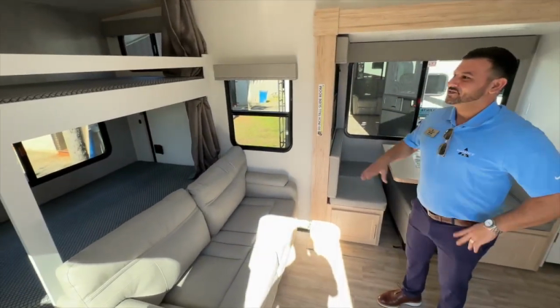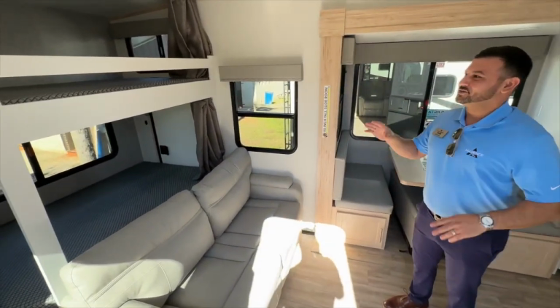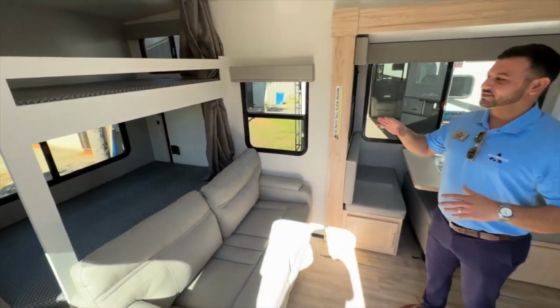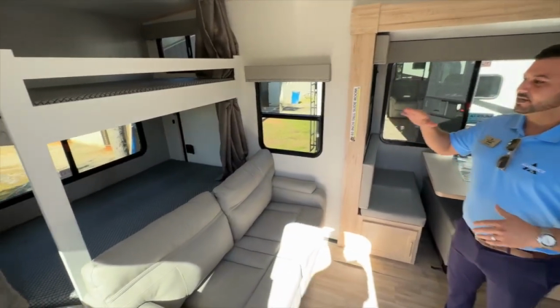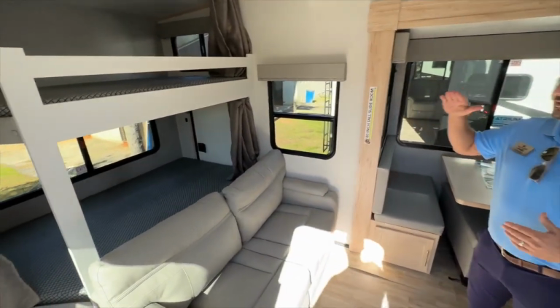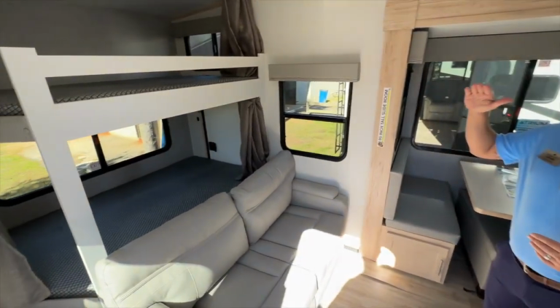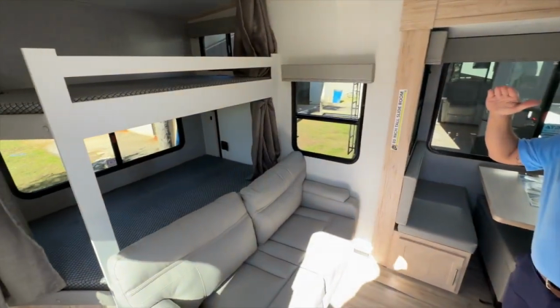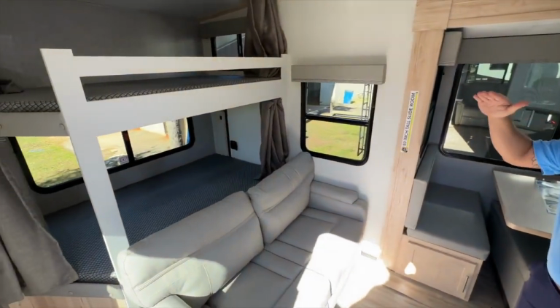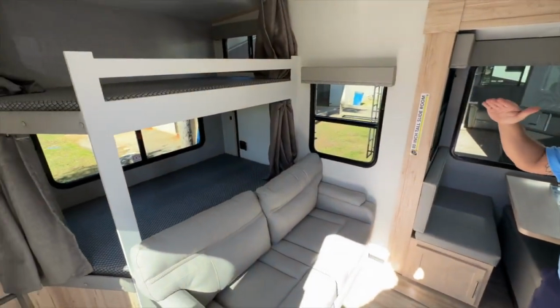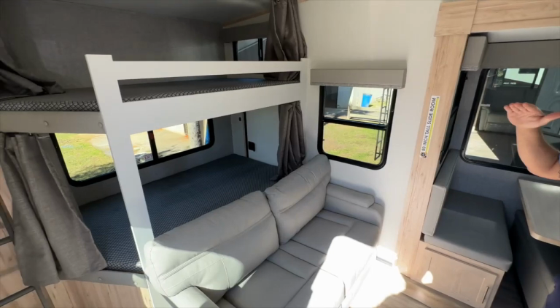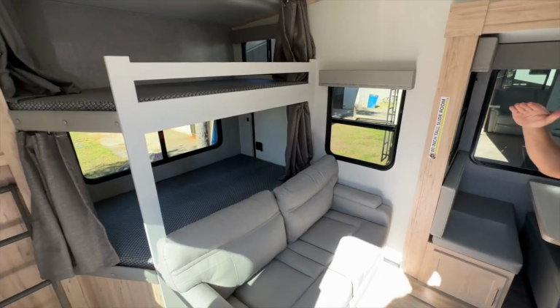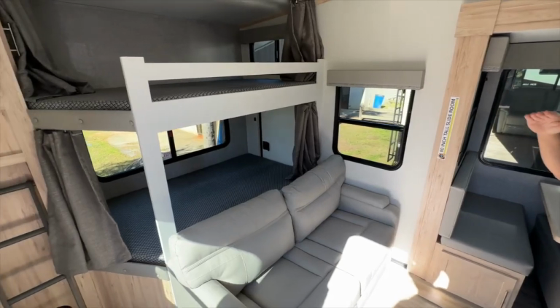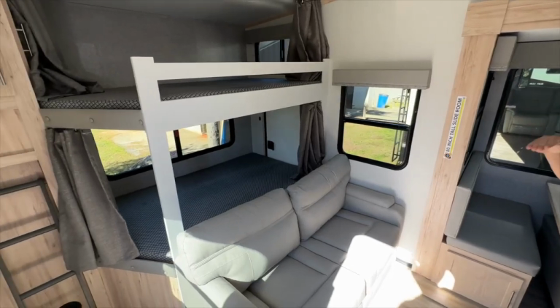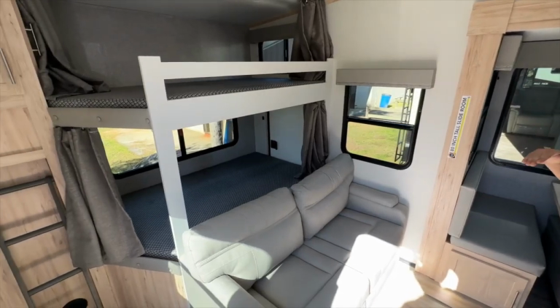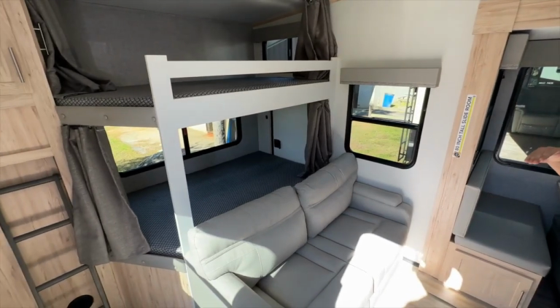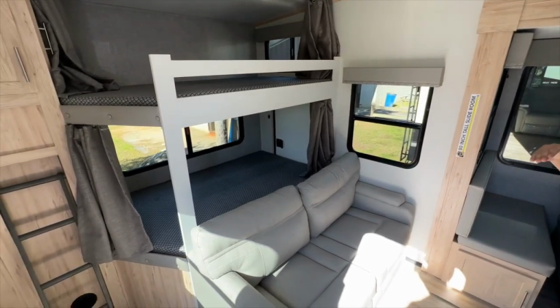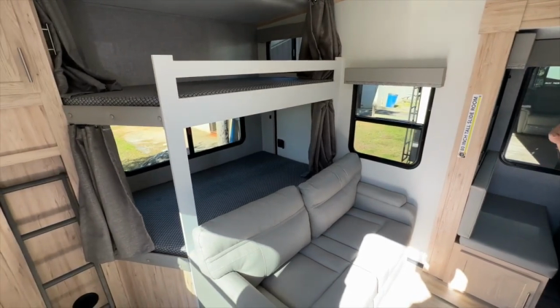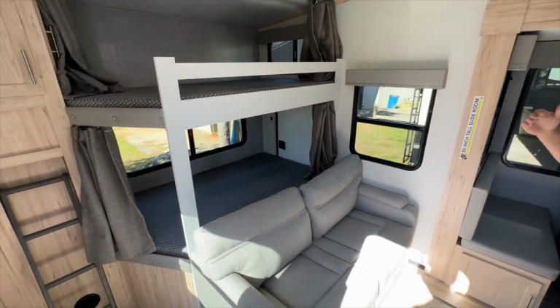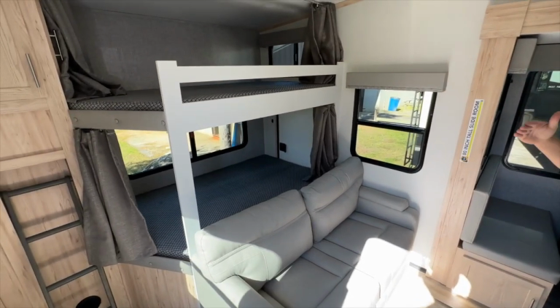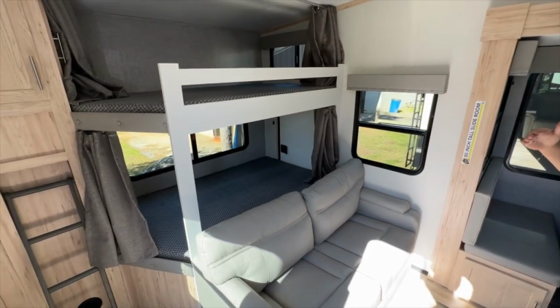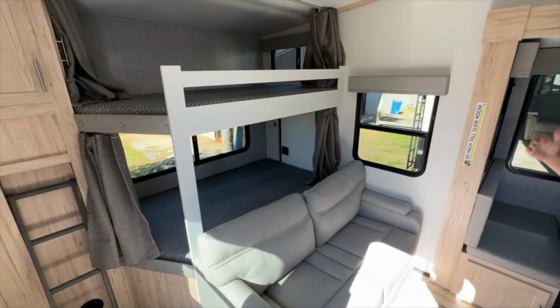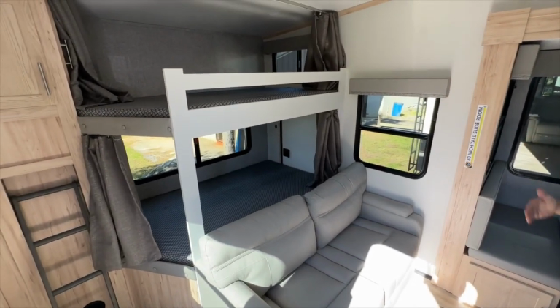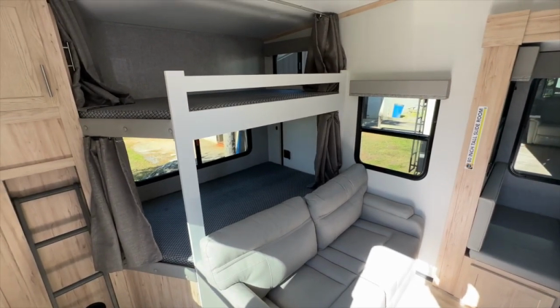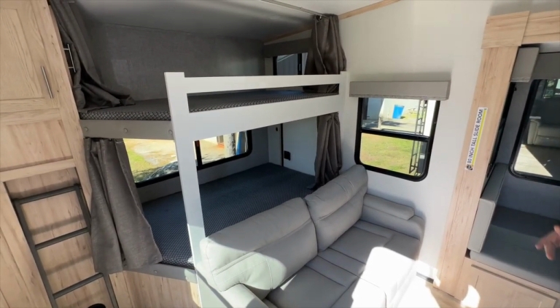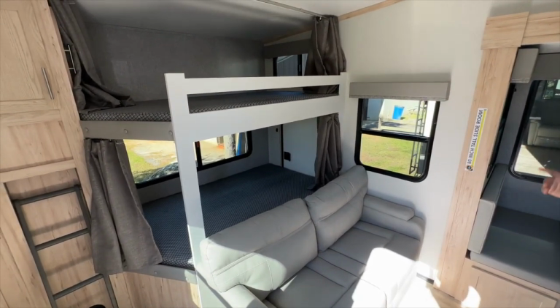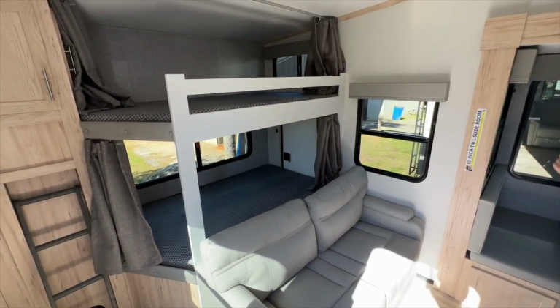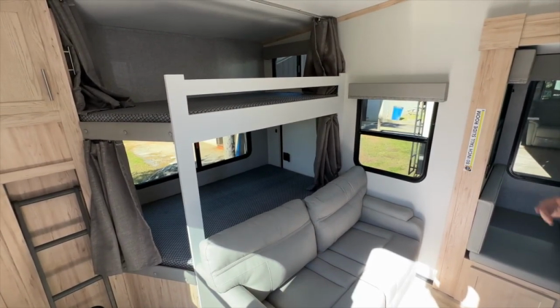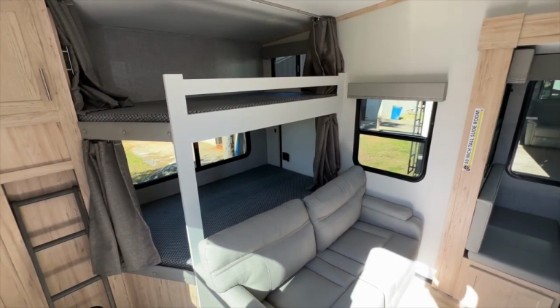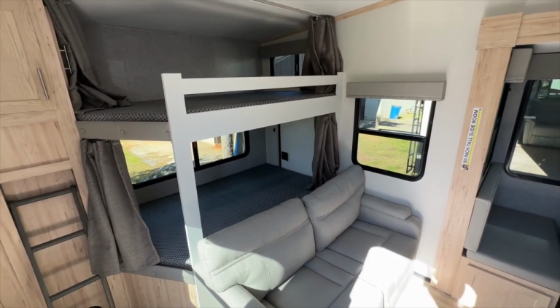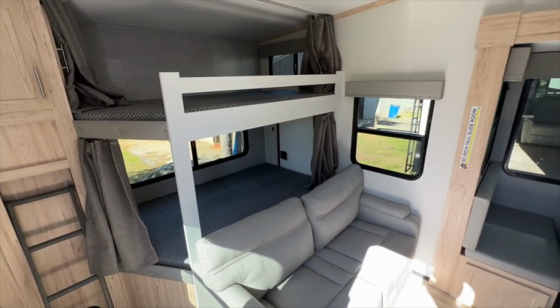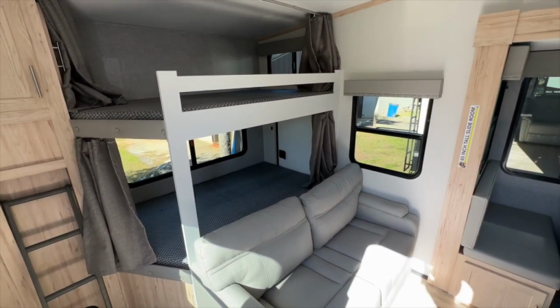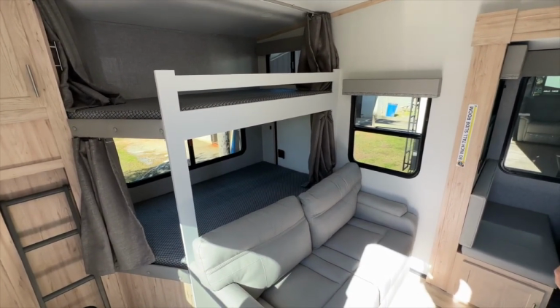As you can see, we've got a great-sized double-over-double. This is a 56 by 74 on the top and bottom.